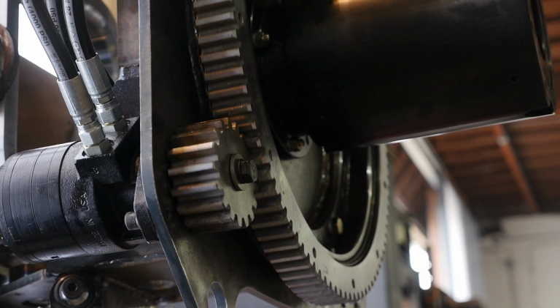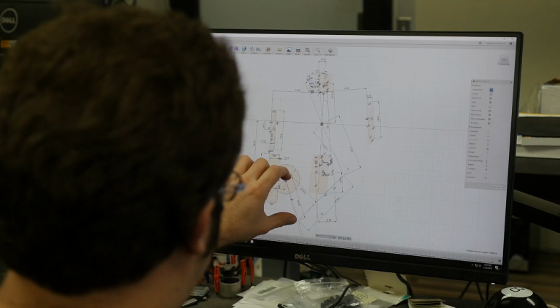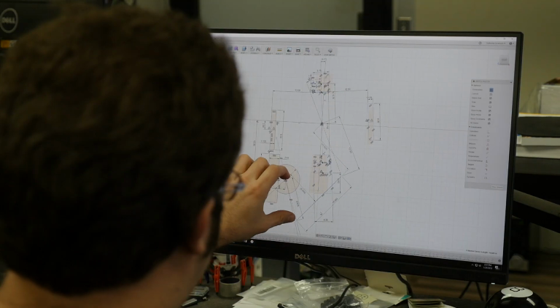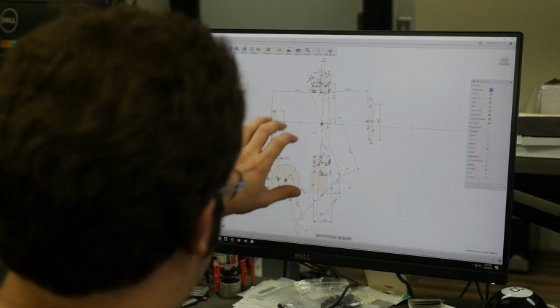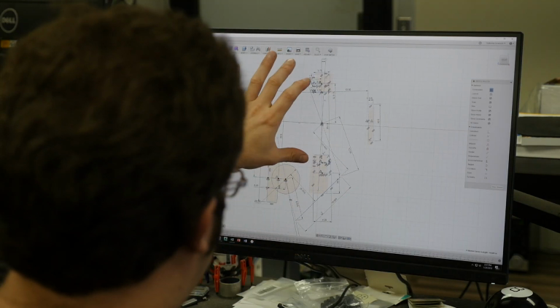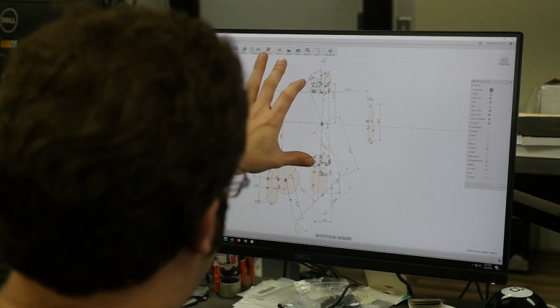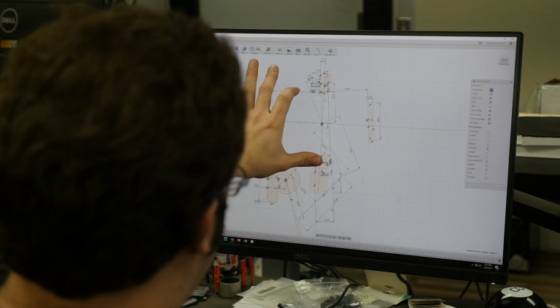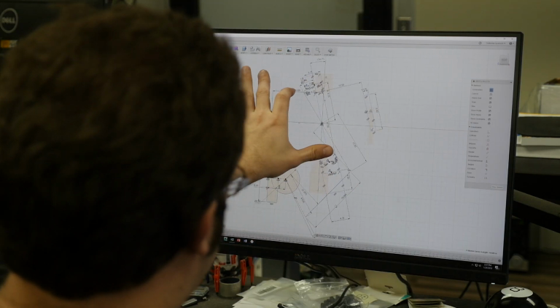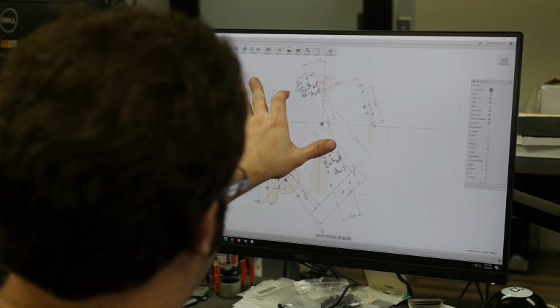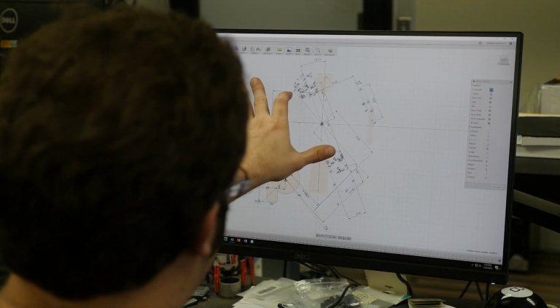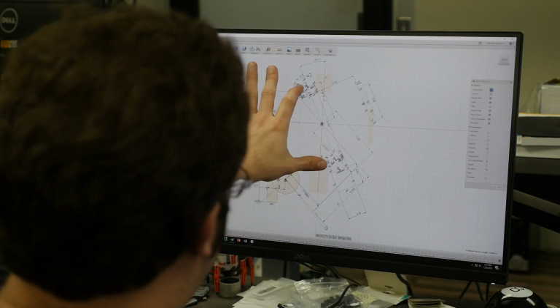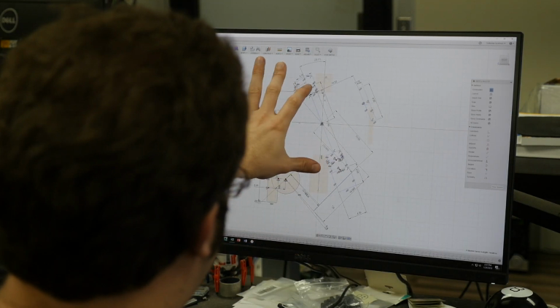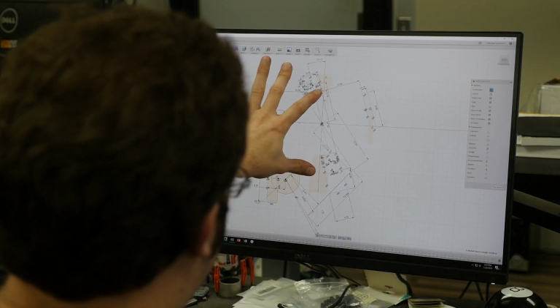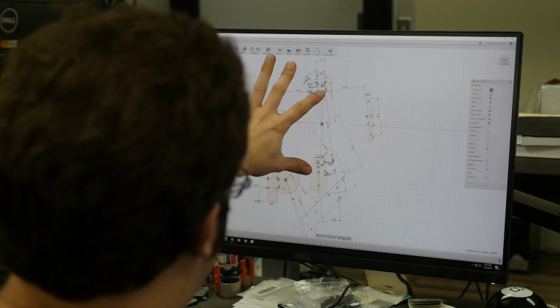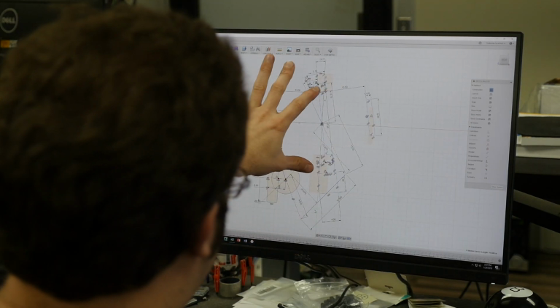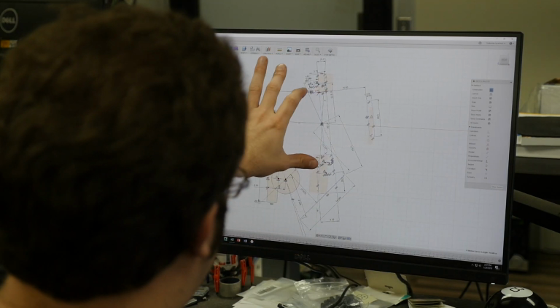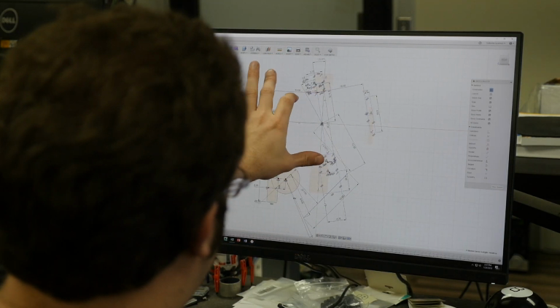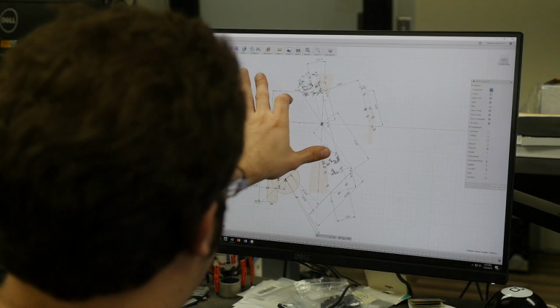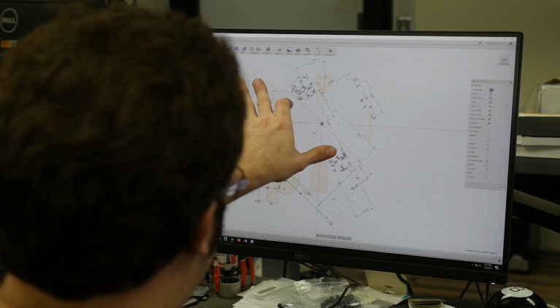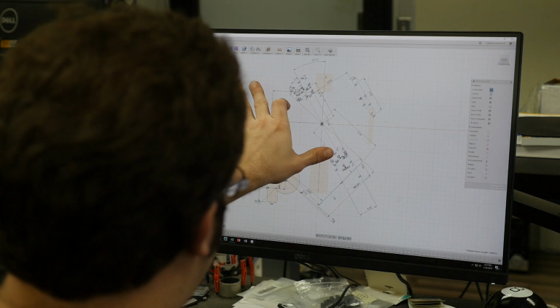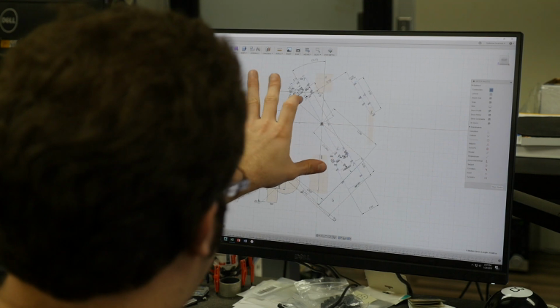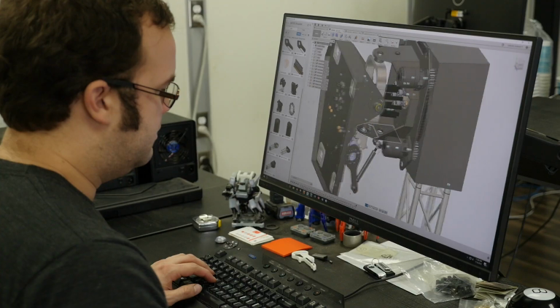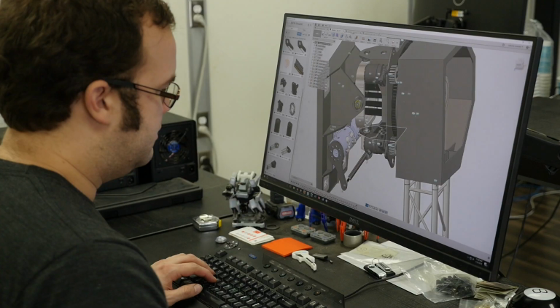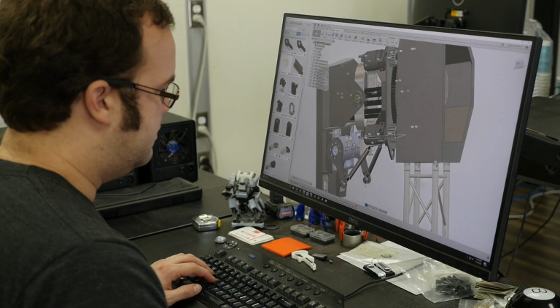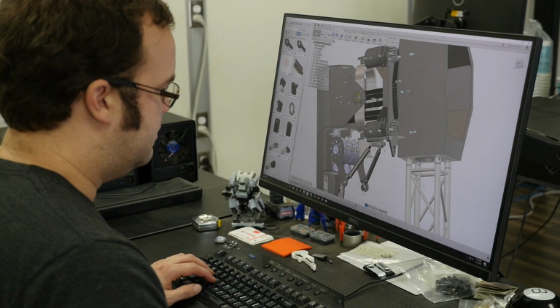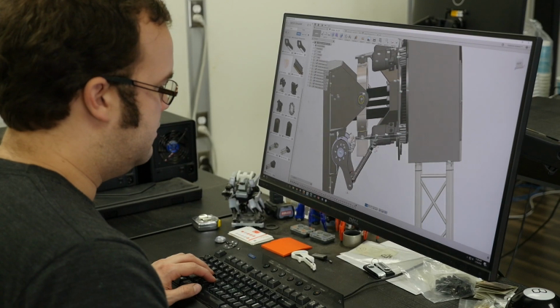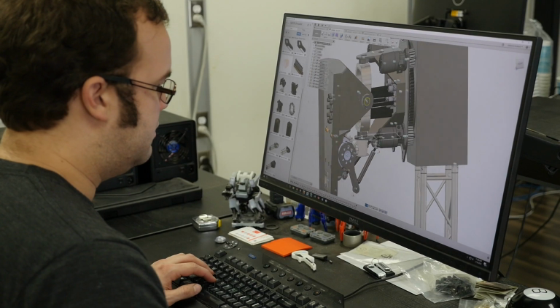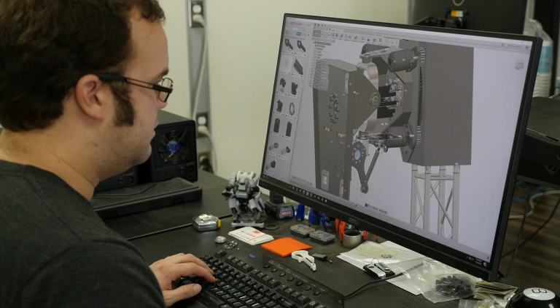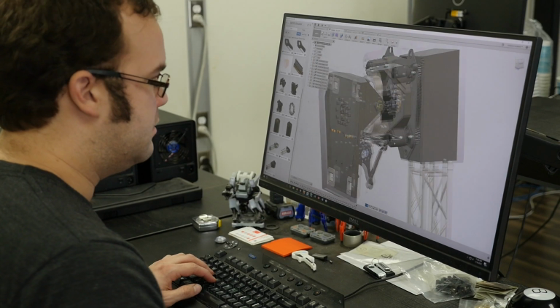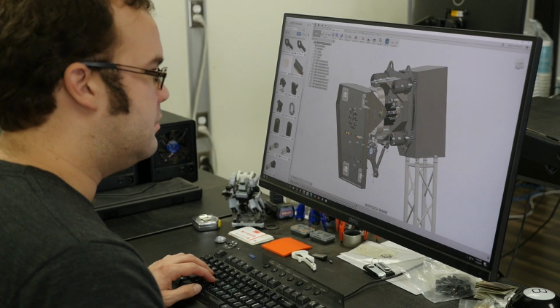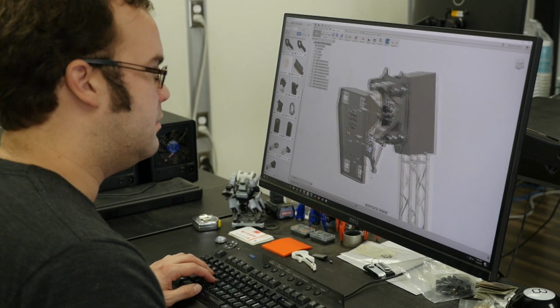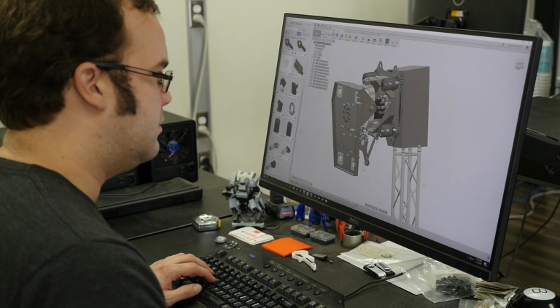We designed the robot's kinematics in 2D sketches and then designed the whole arm in 3D in Autodesk Fusion 360.